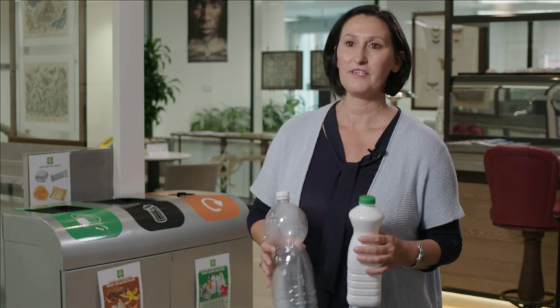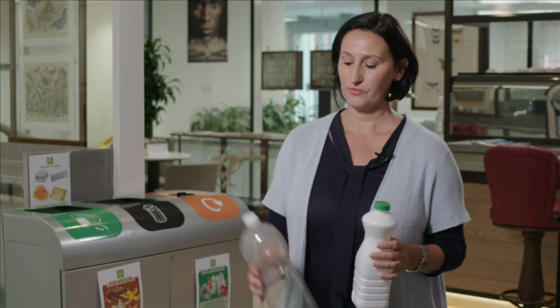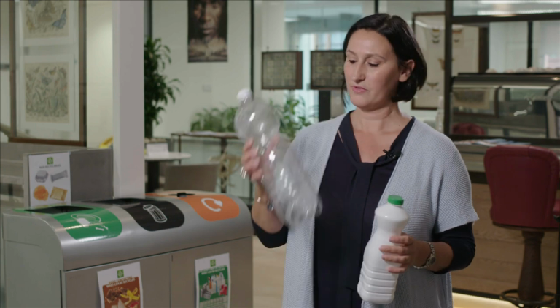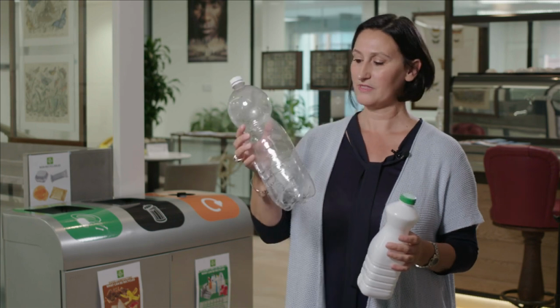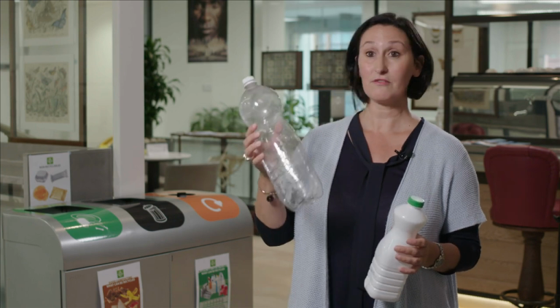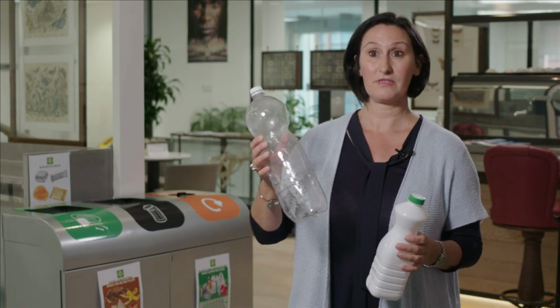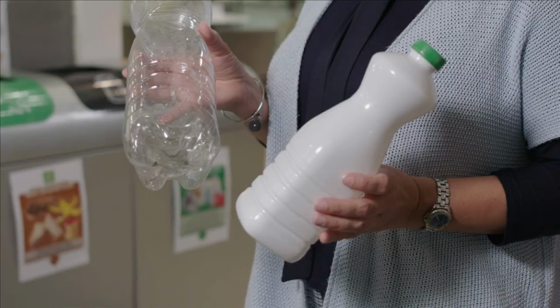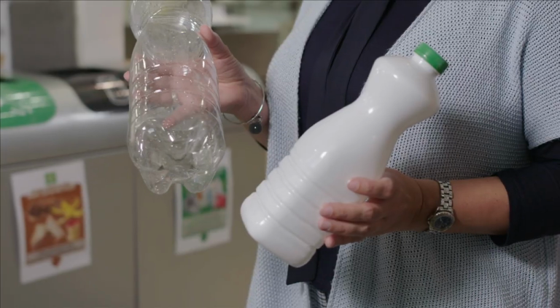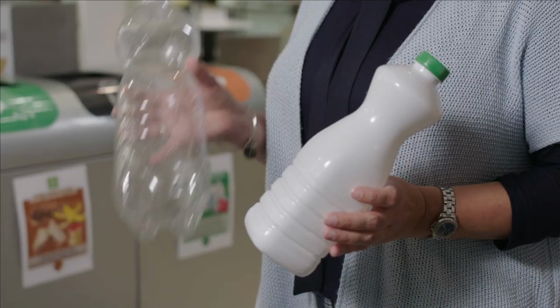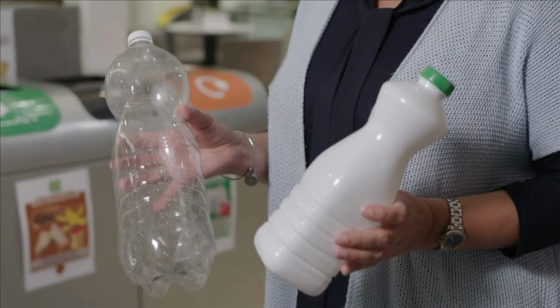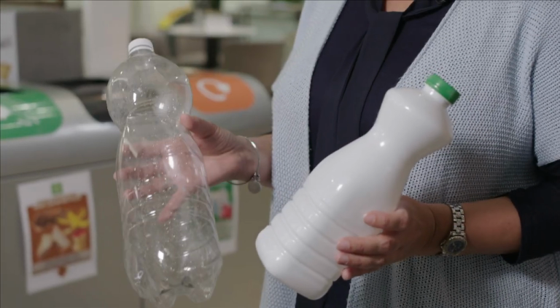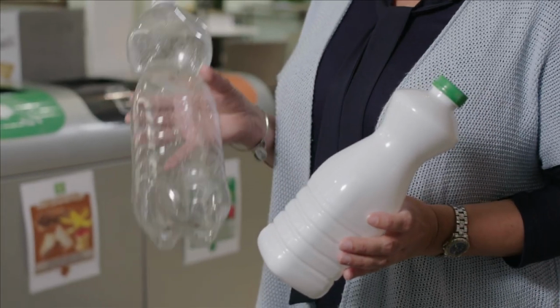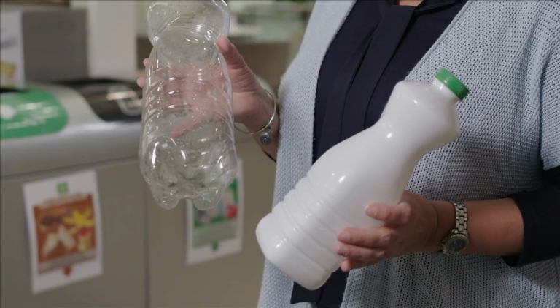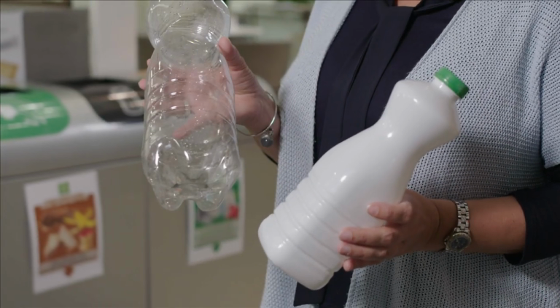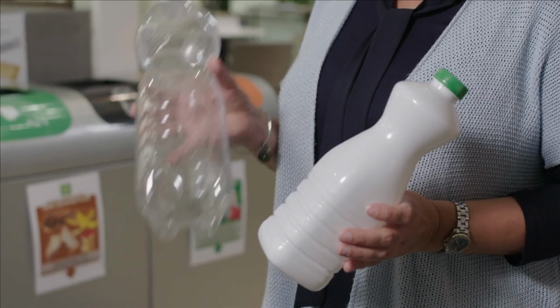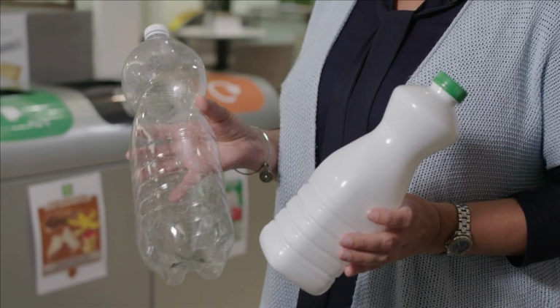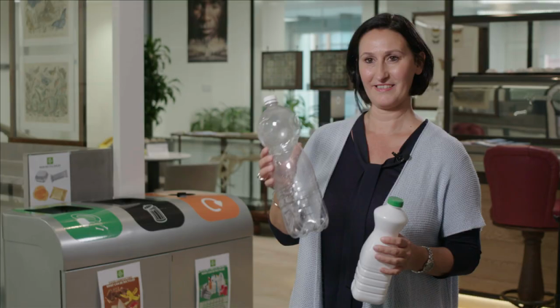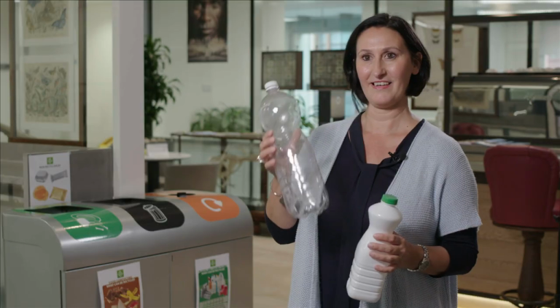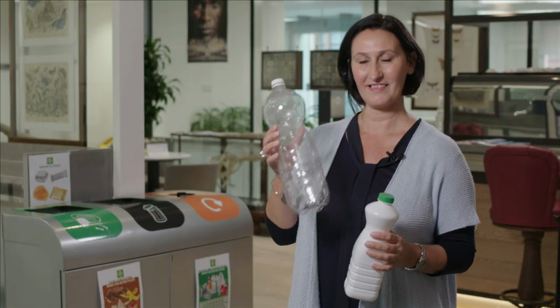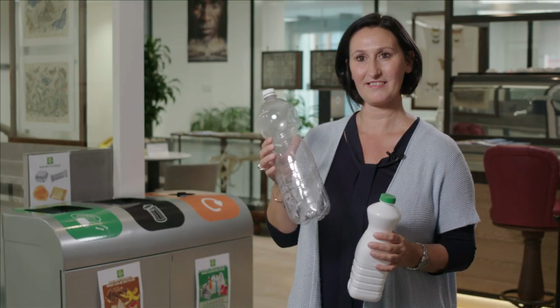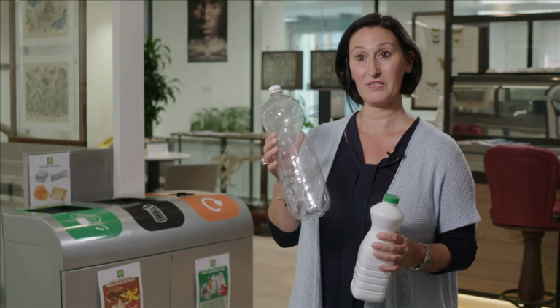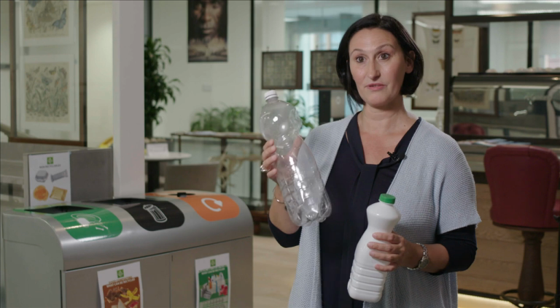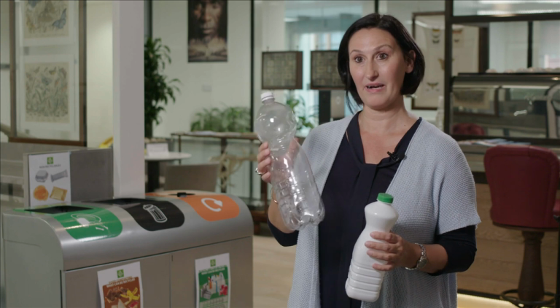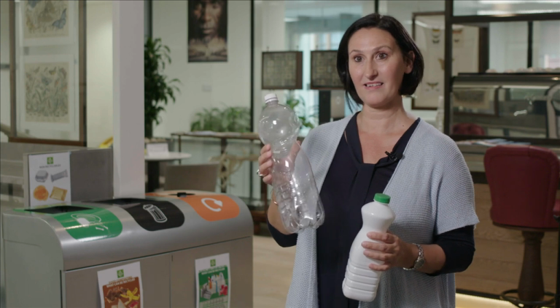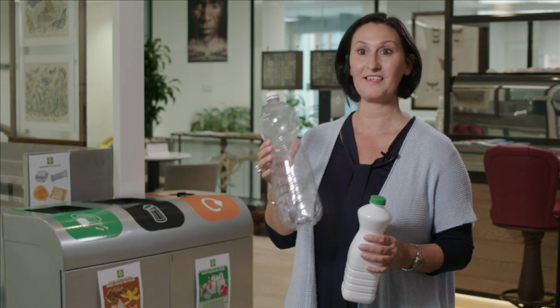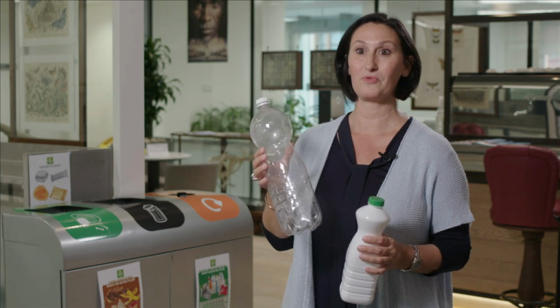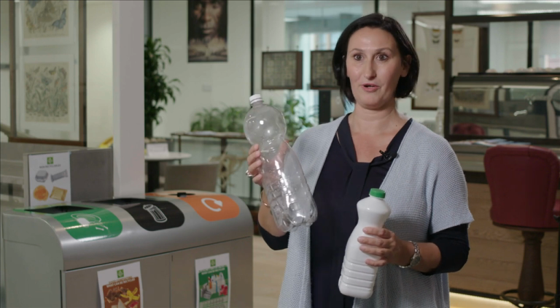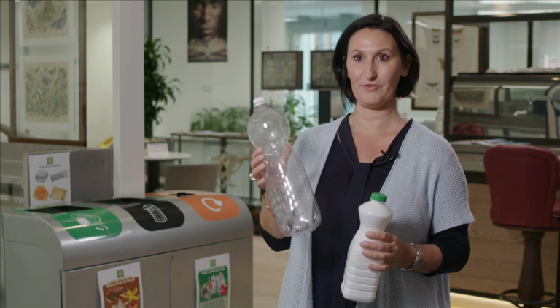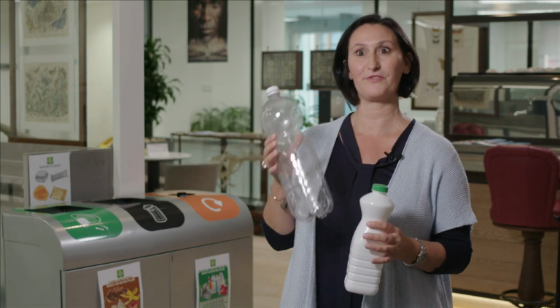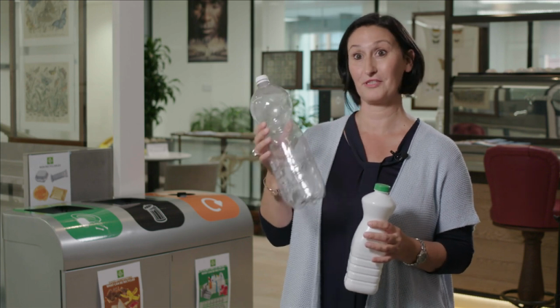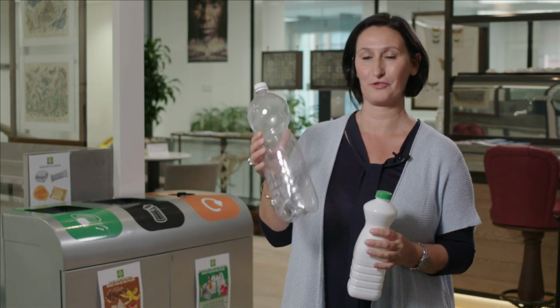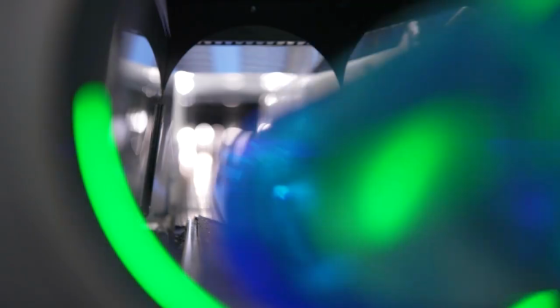This is the gold standard — this is clear PET. And this can be turned back into a bottle, so this is circular.